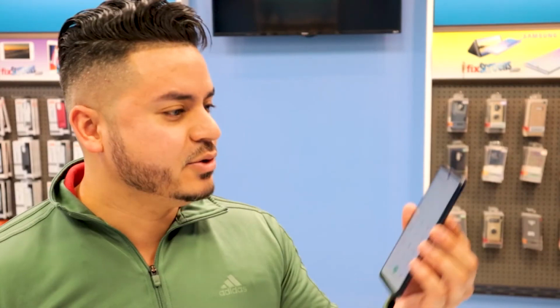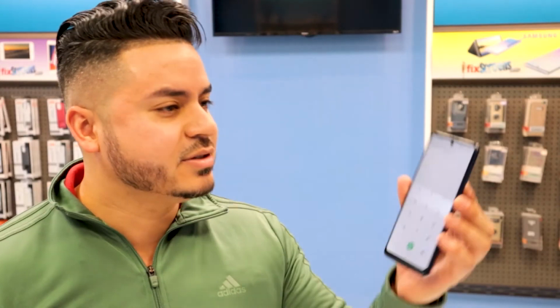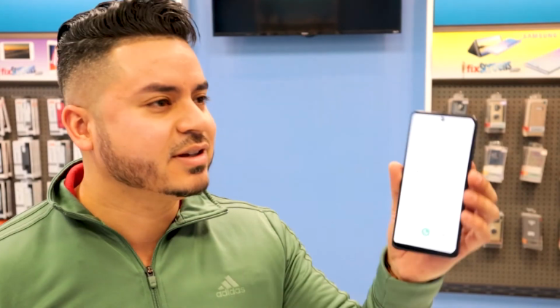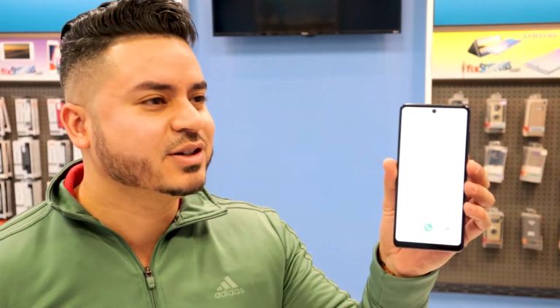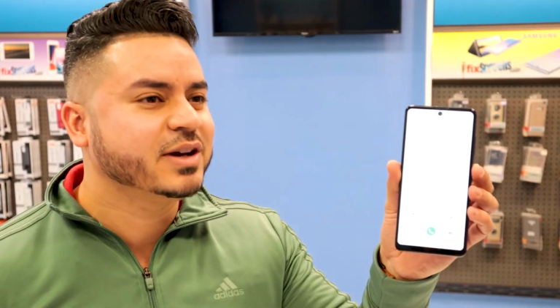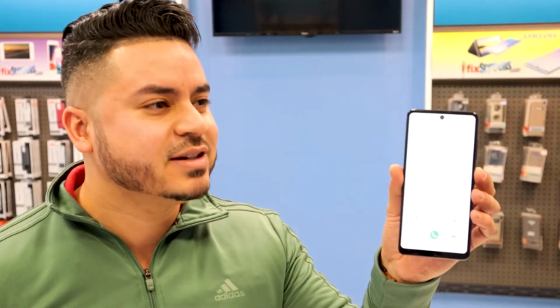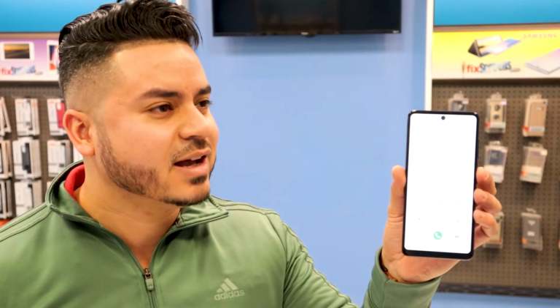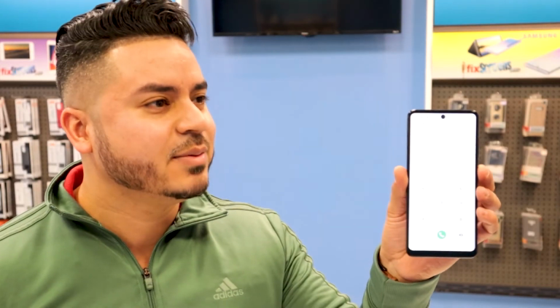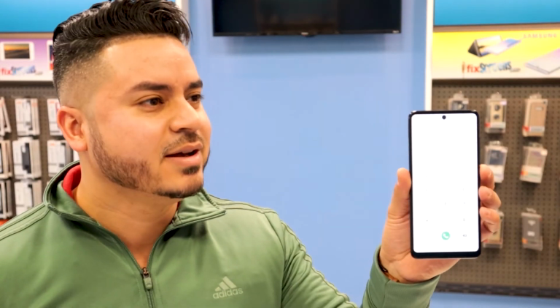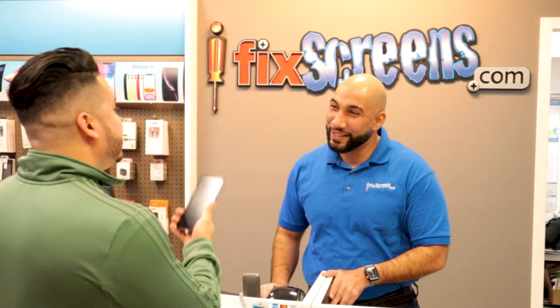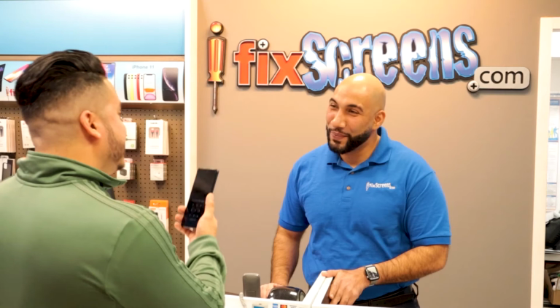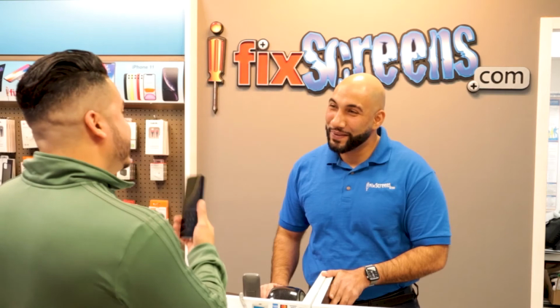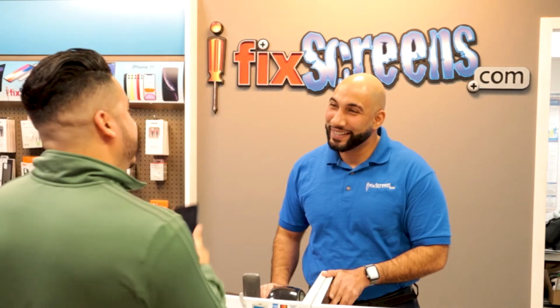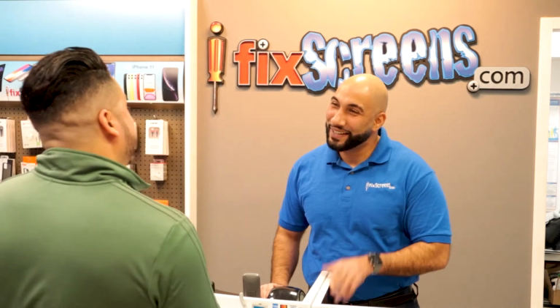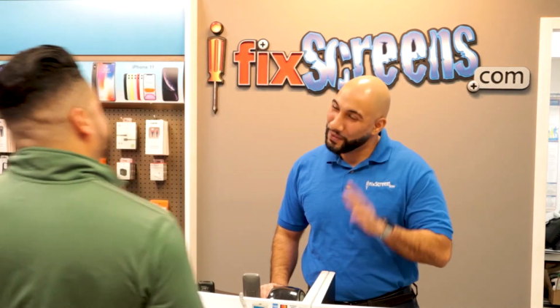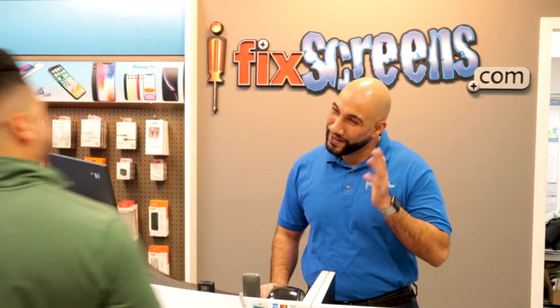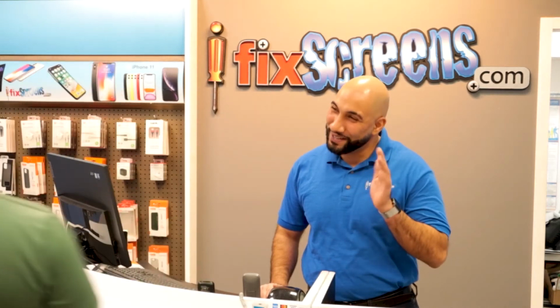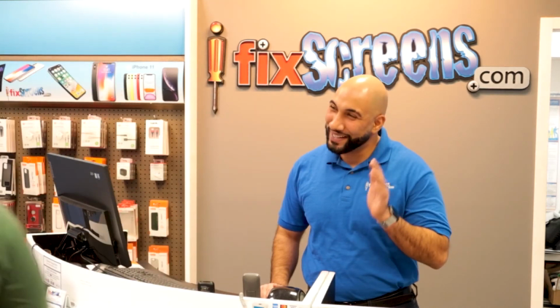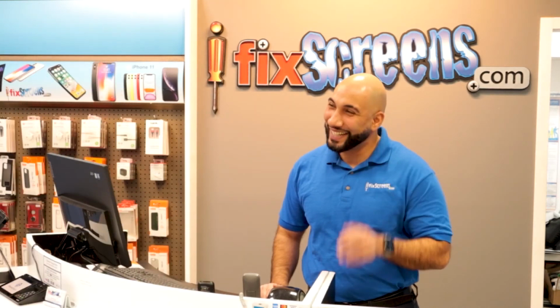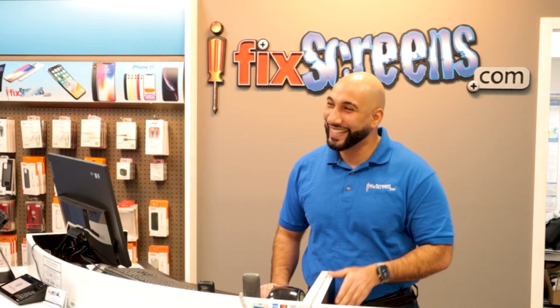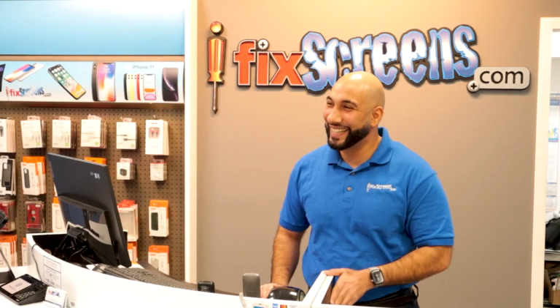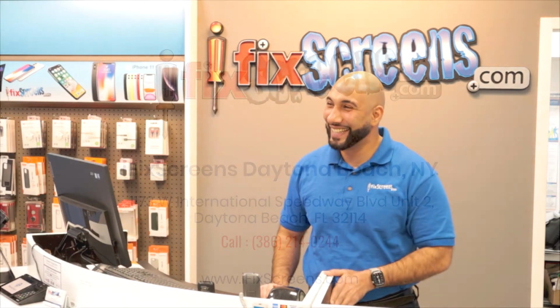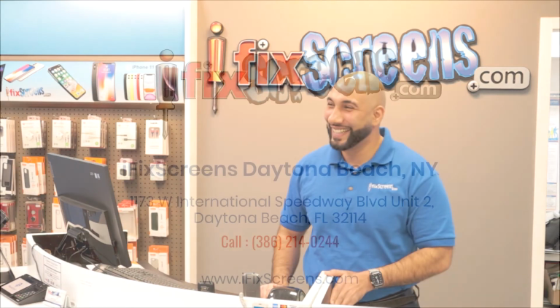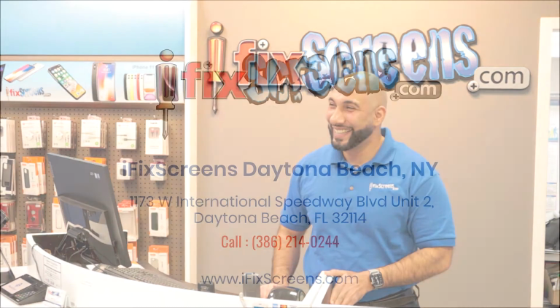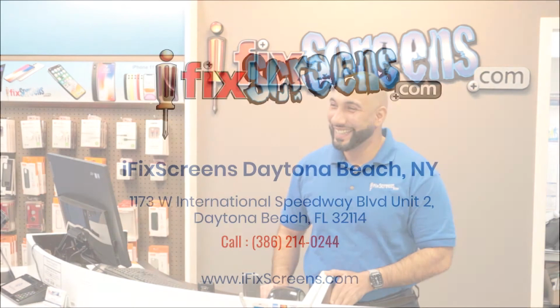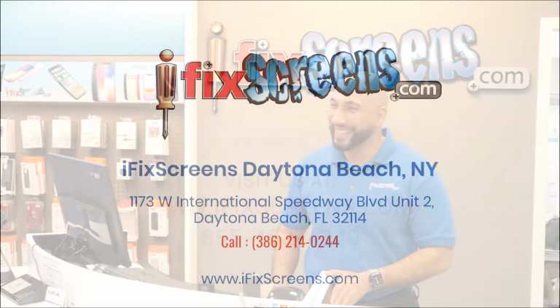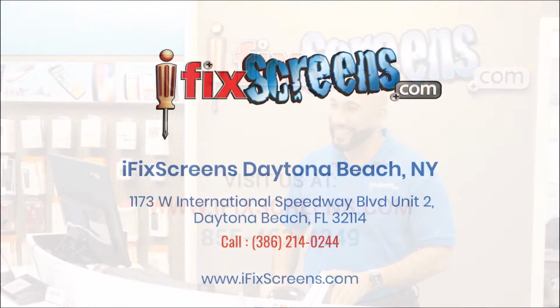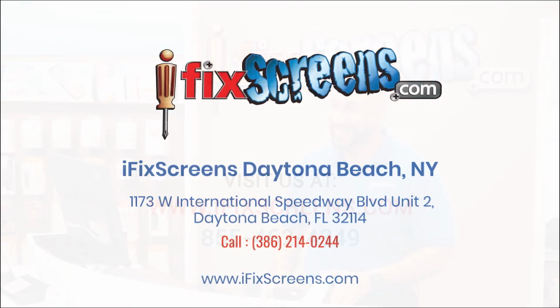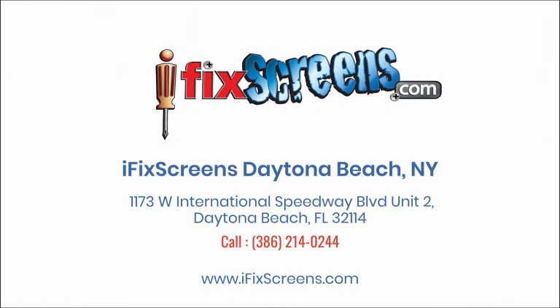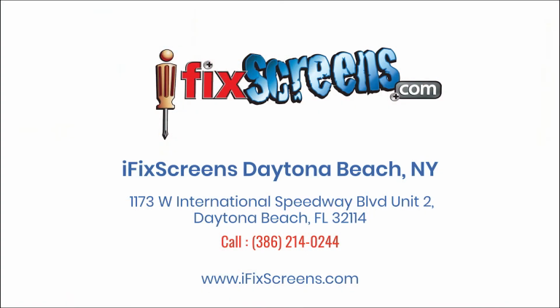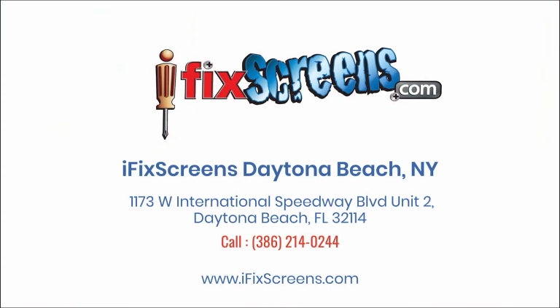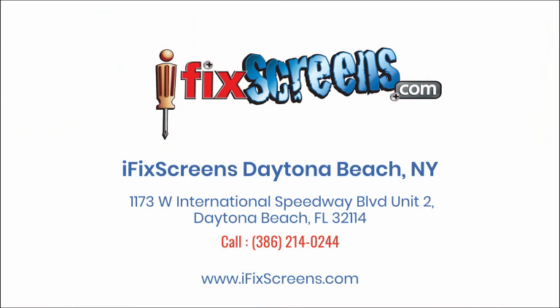Let the experts at your local iFixScreens take a look at your broken device today.